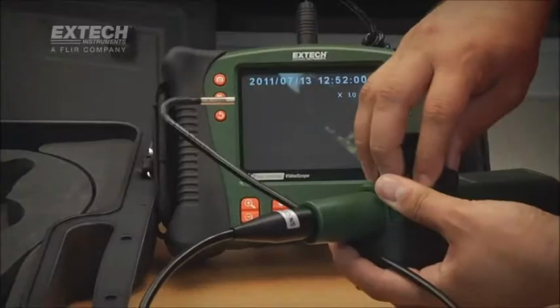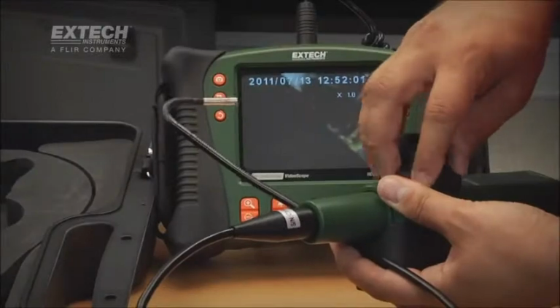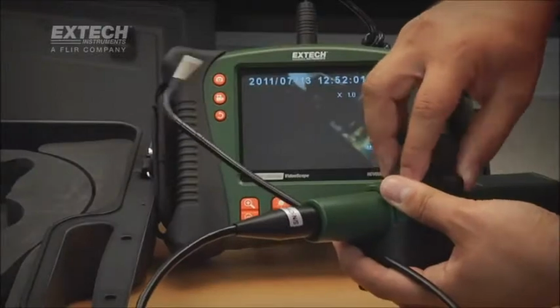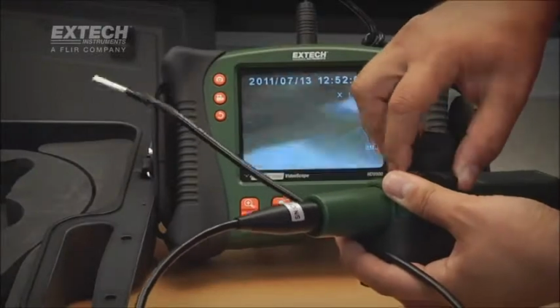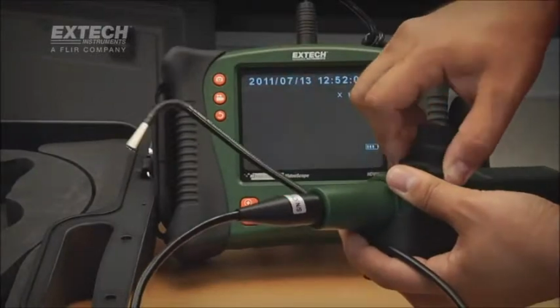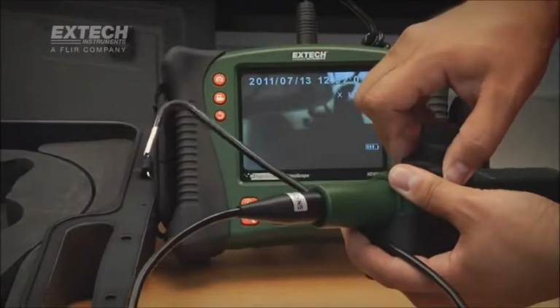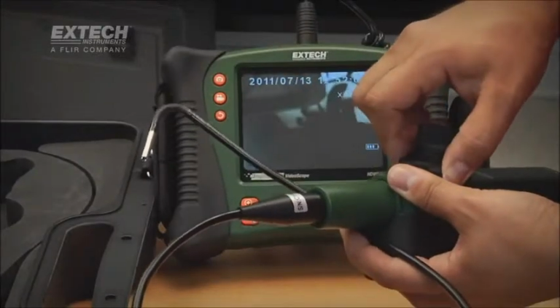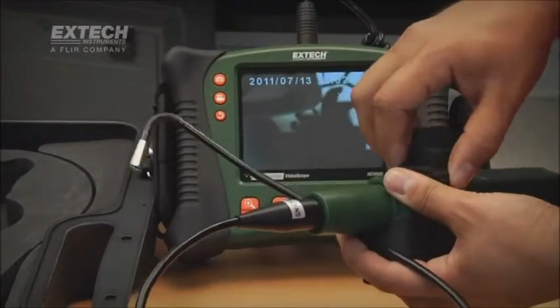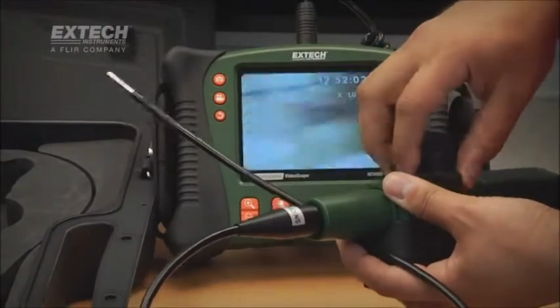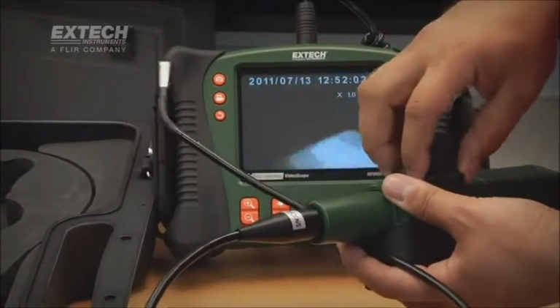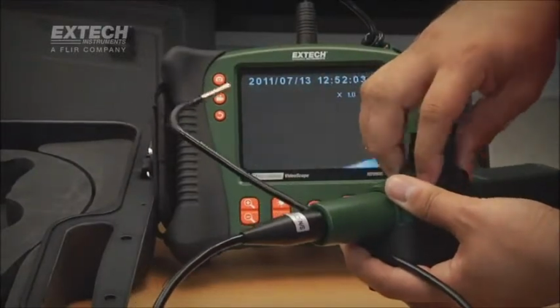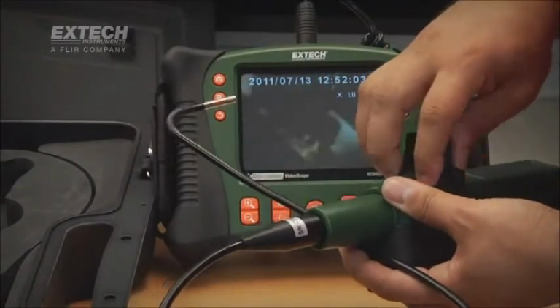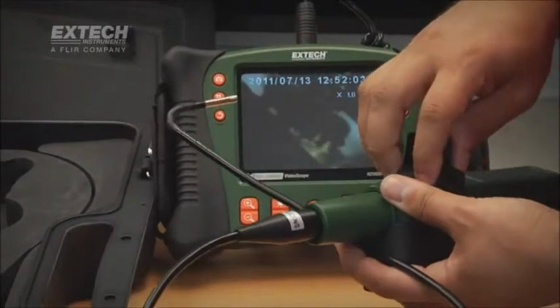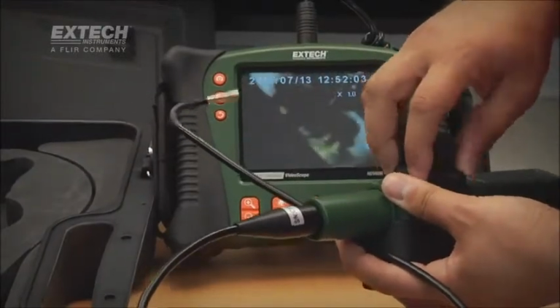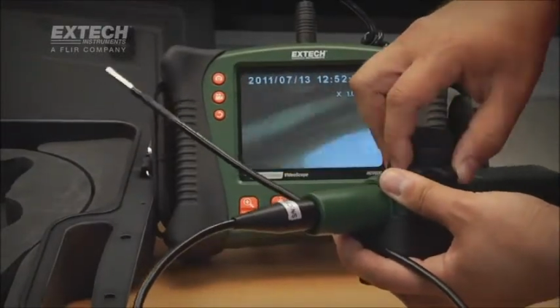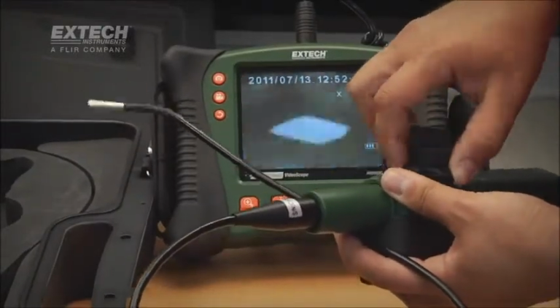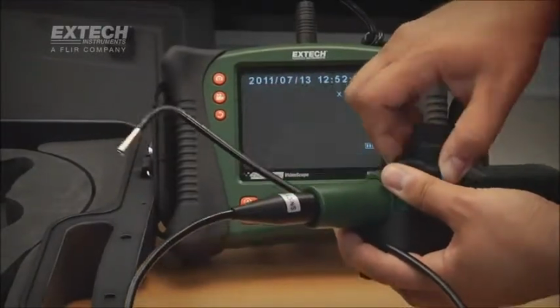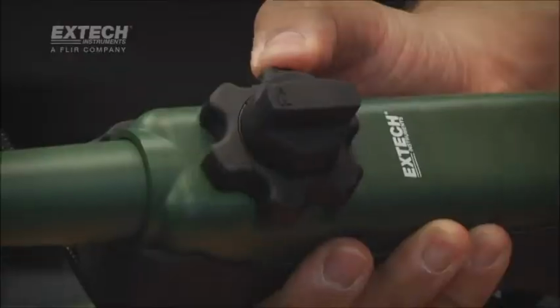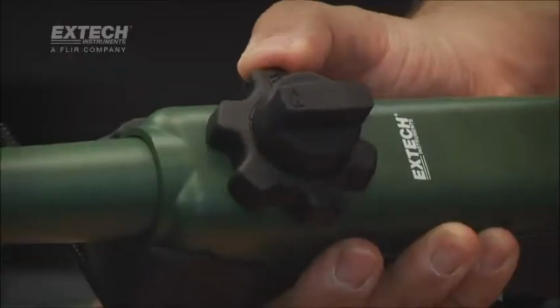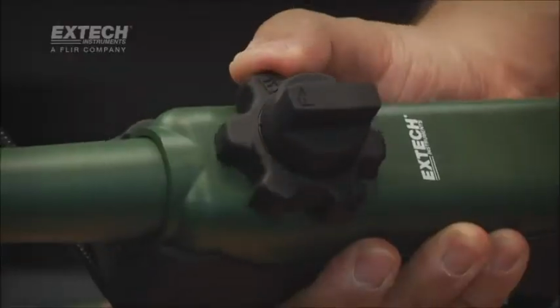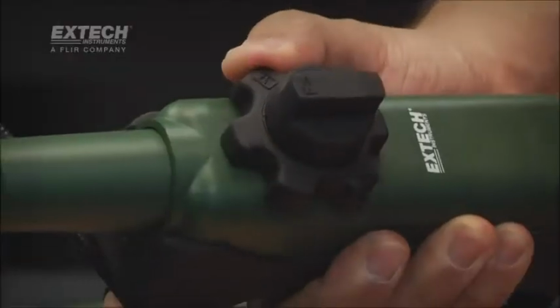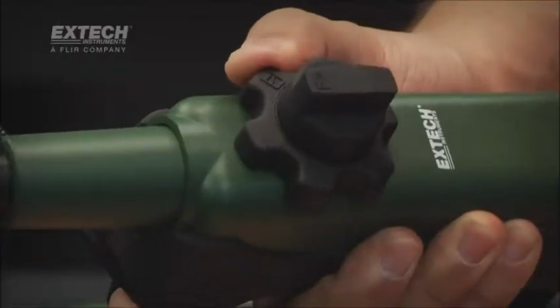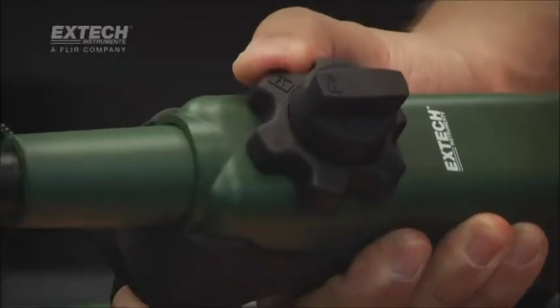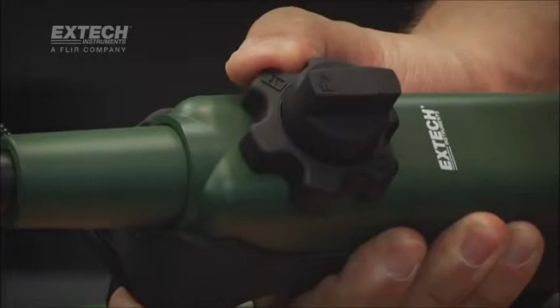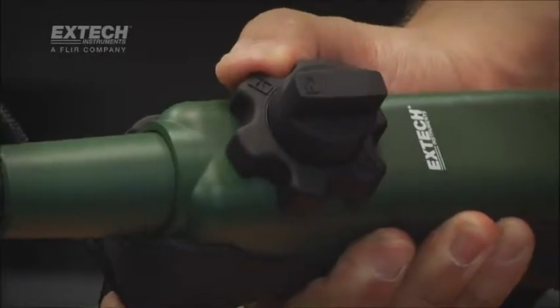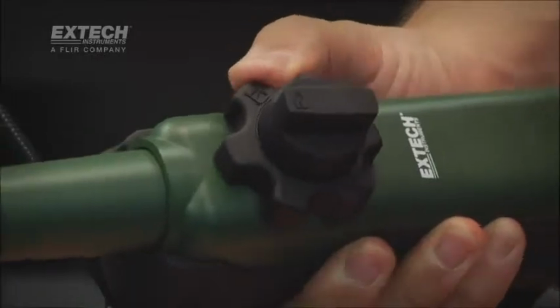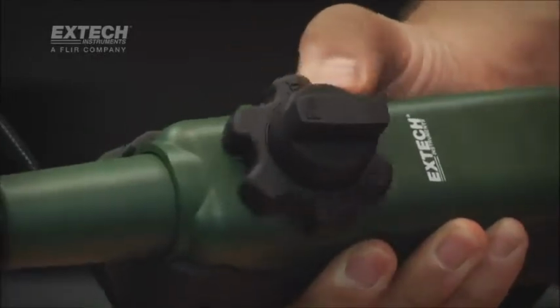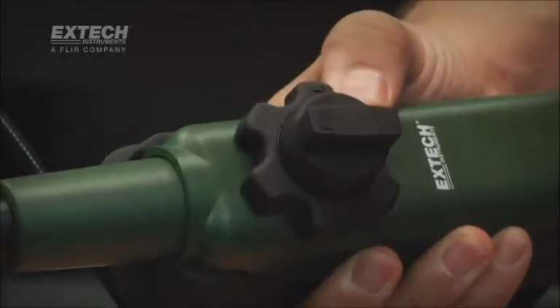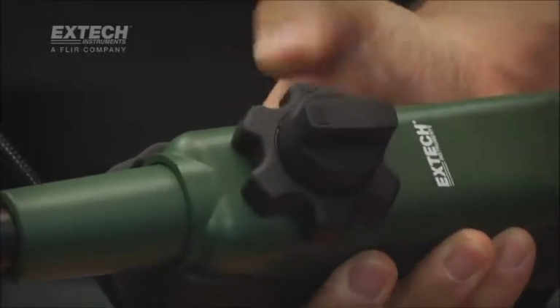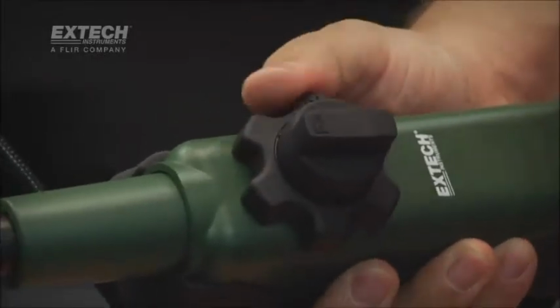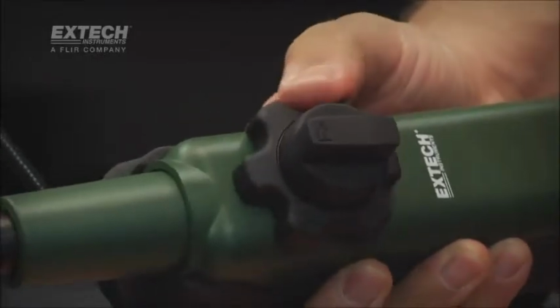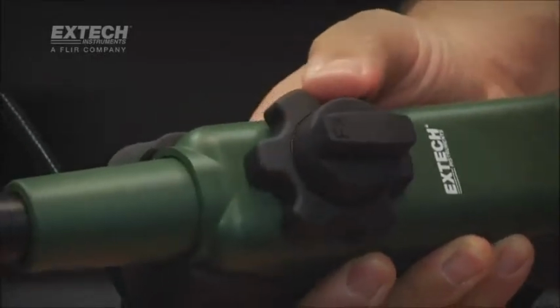Articulated controller handsets feature 6 mm scopes and a large, glove-friendly articulation control knob with adjustable resistance.